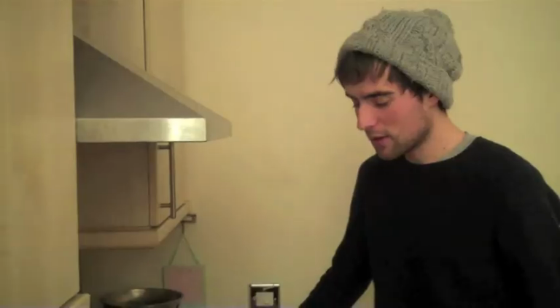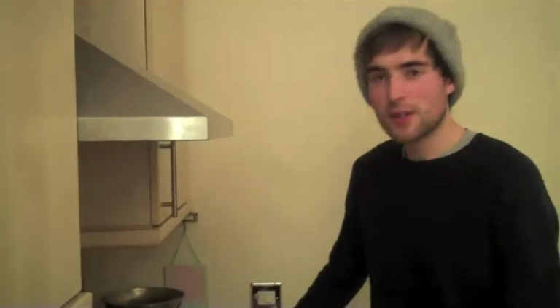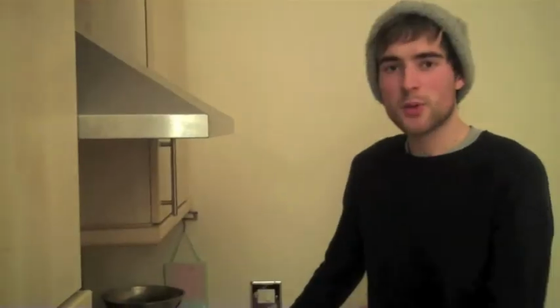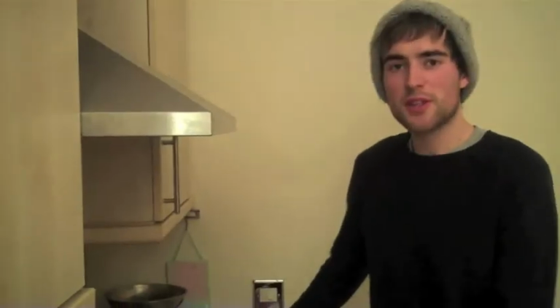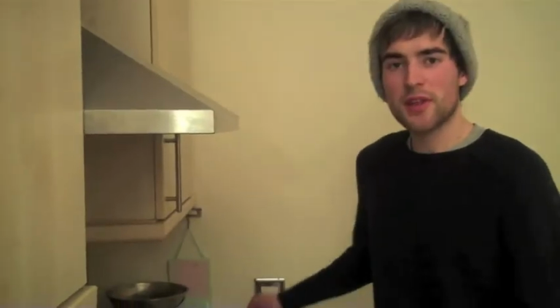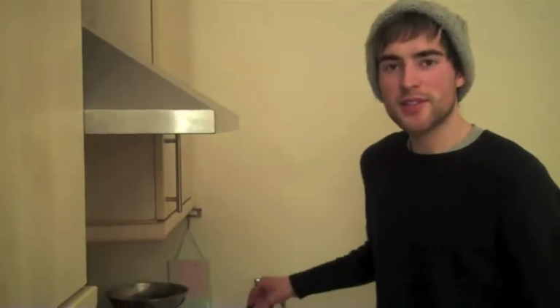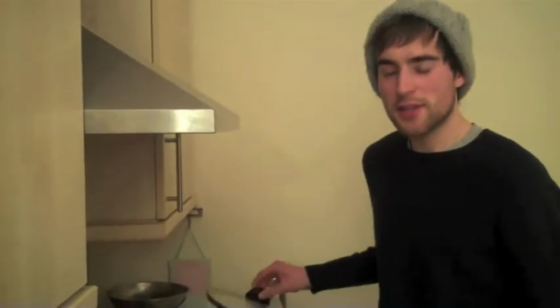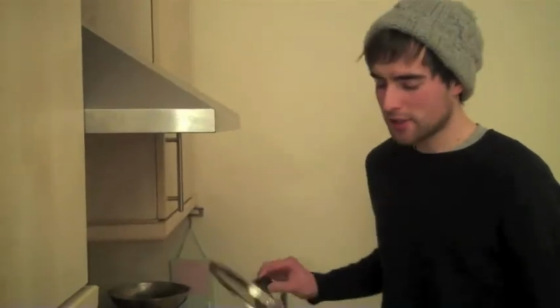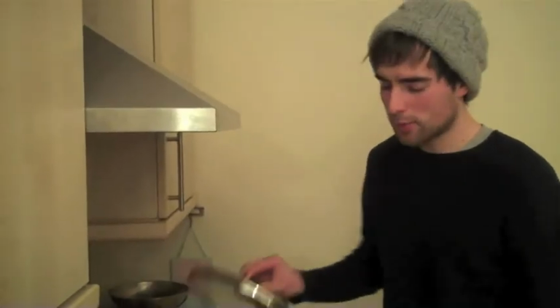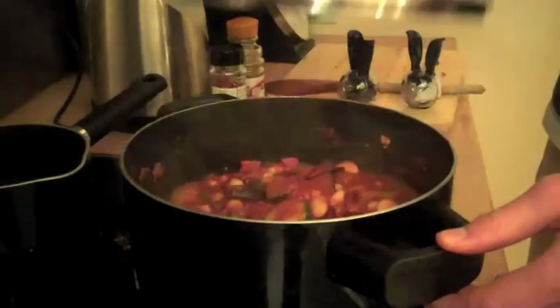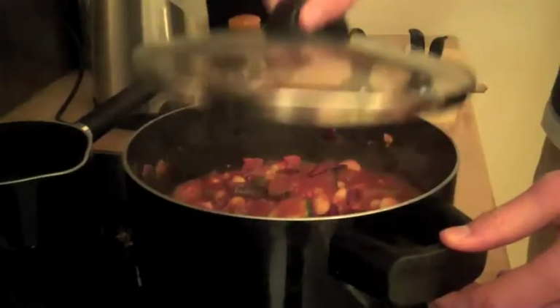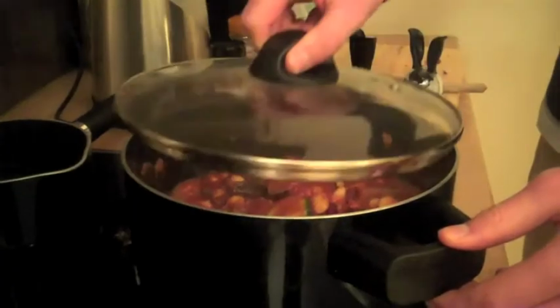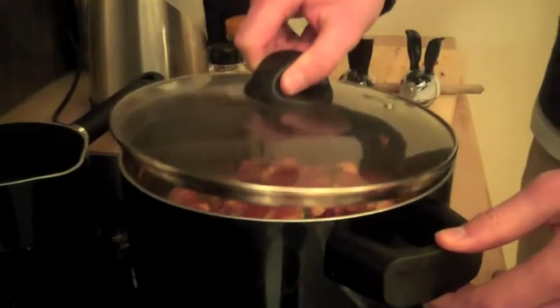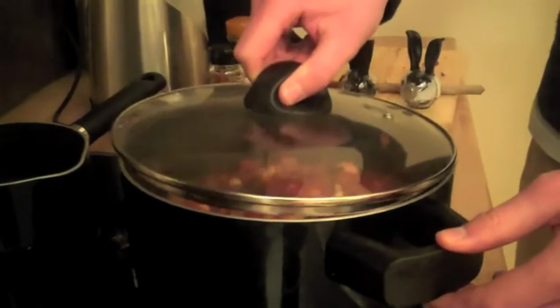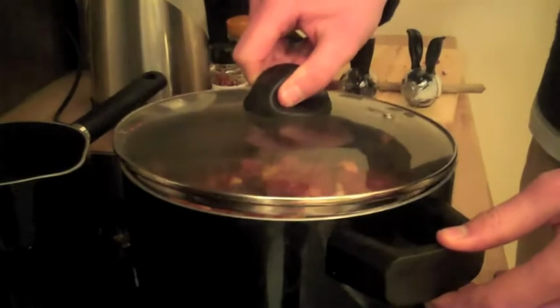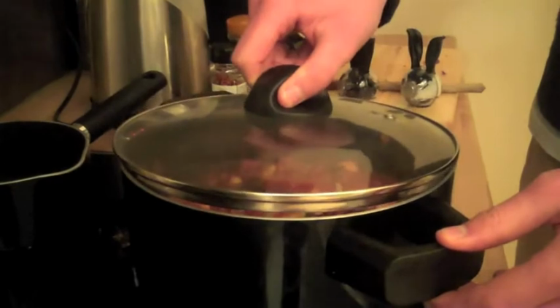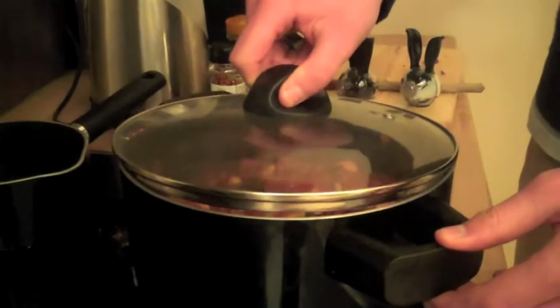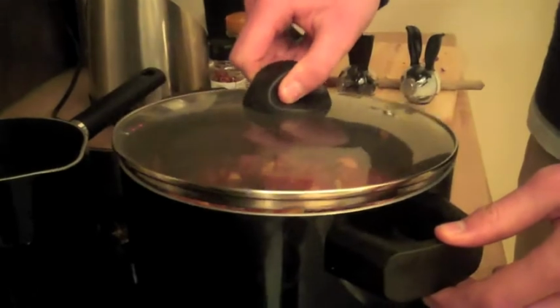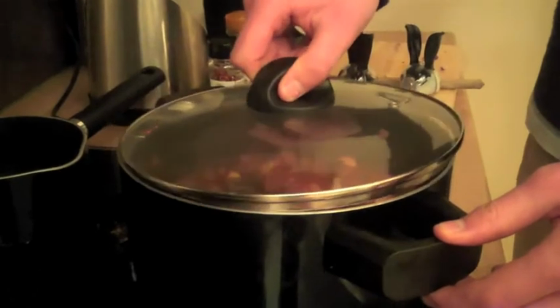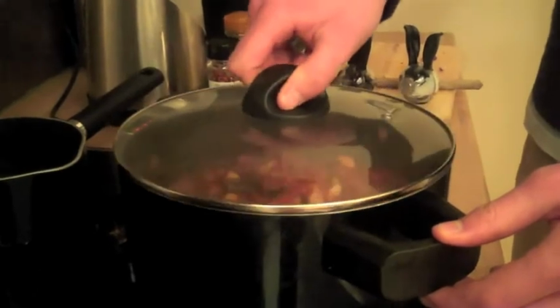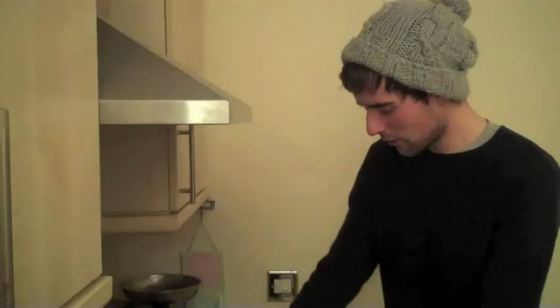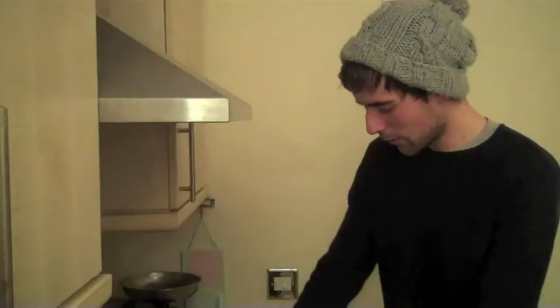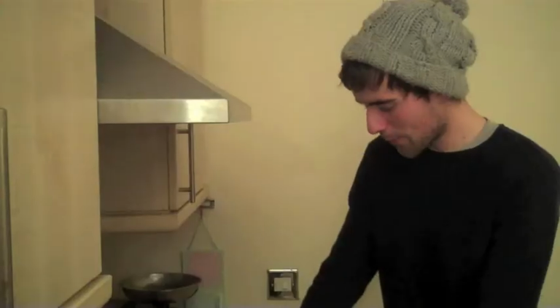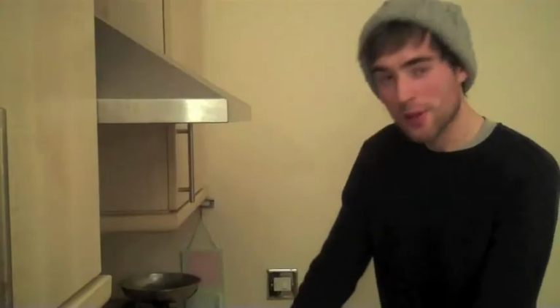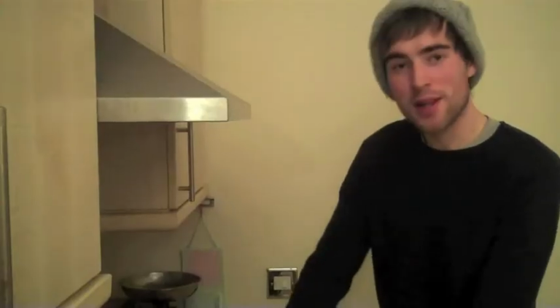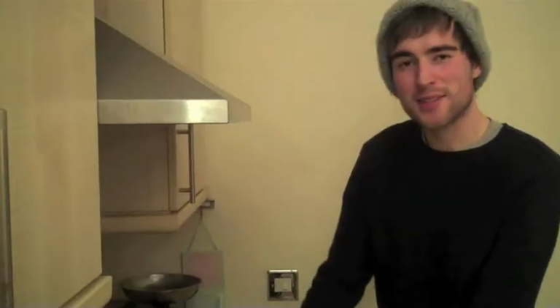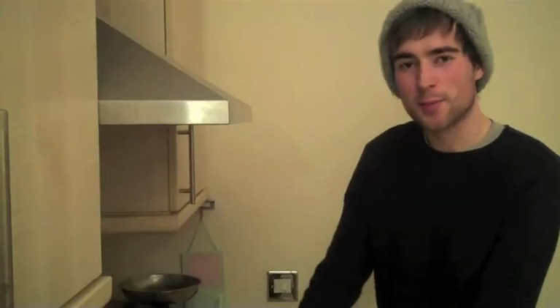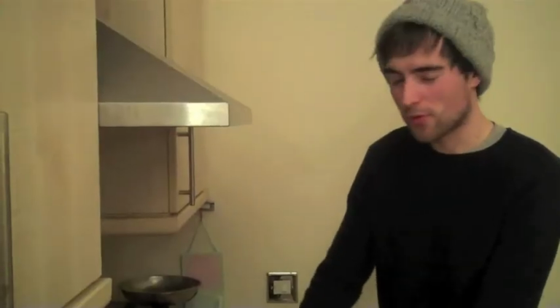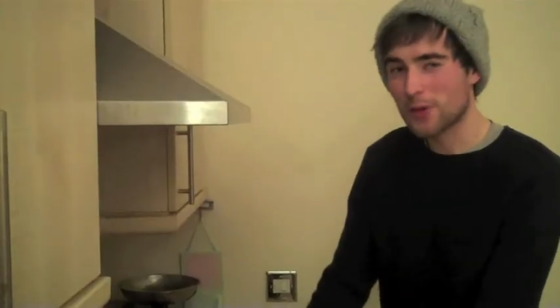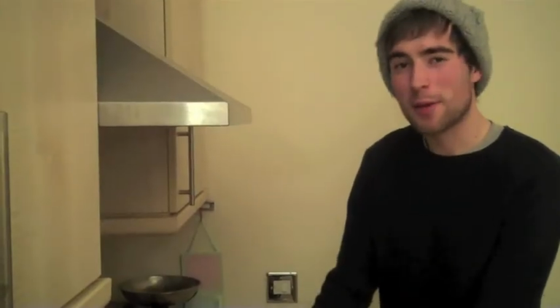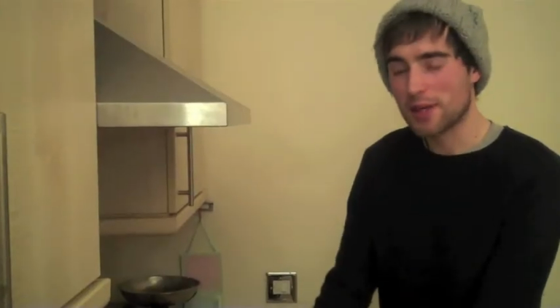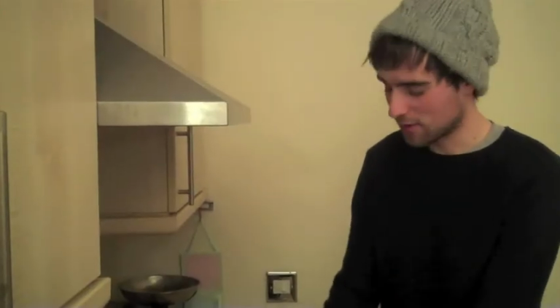Once everything is in, you just need to pop the lid on, turn the heat down a bit and let it simmer for about 10 minutes or so.